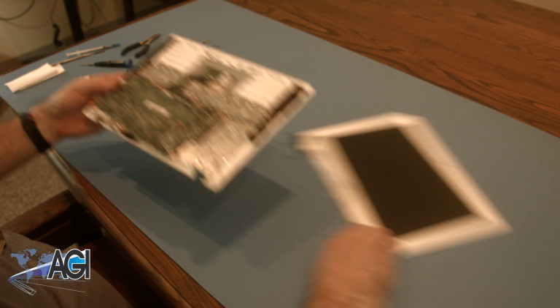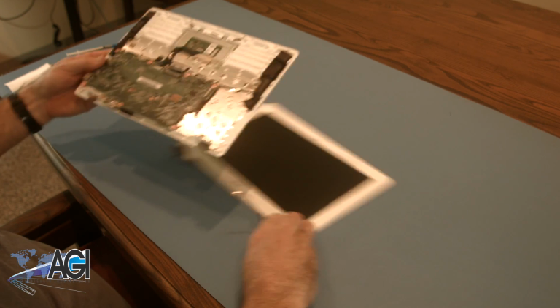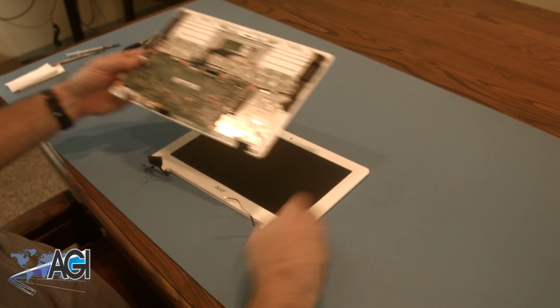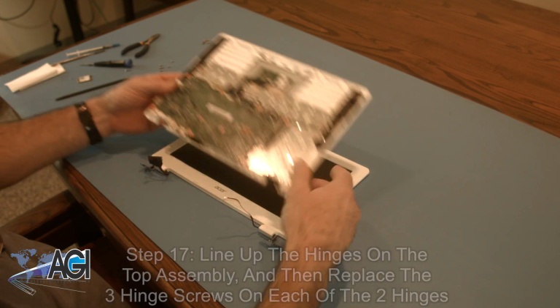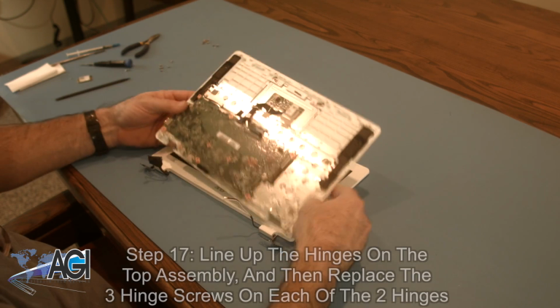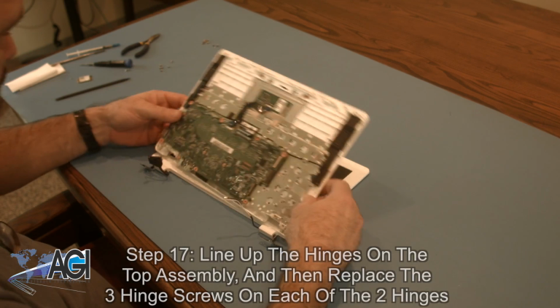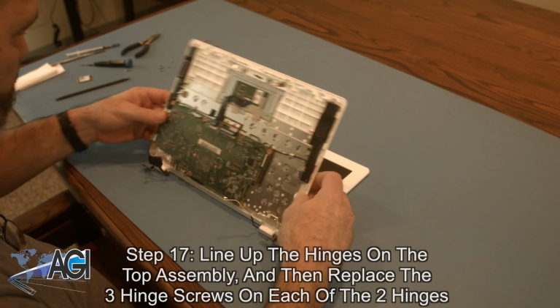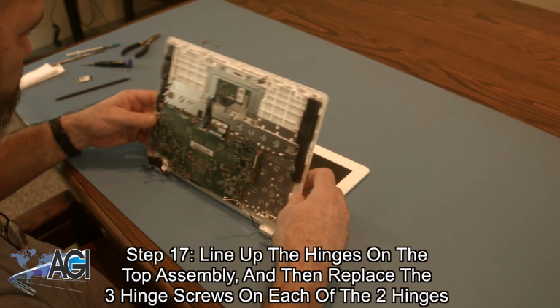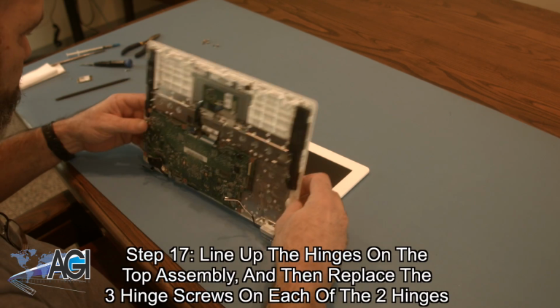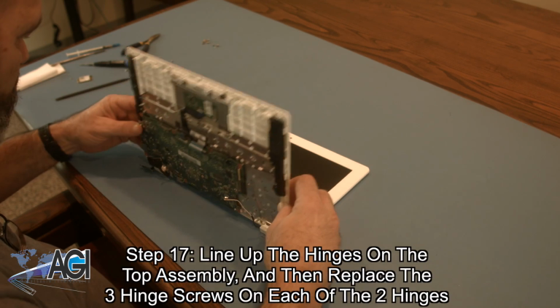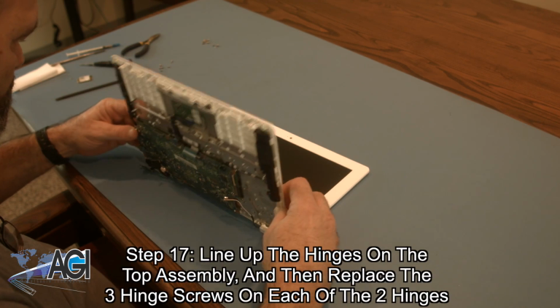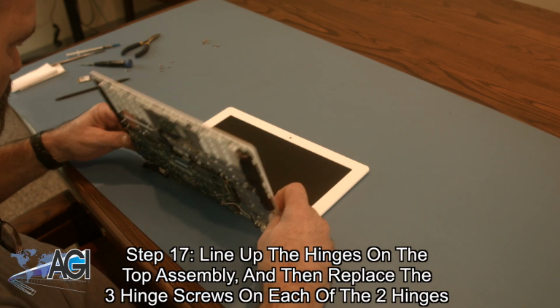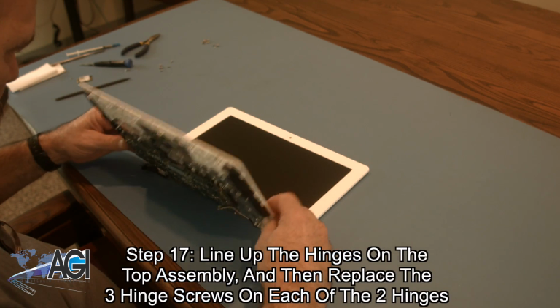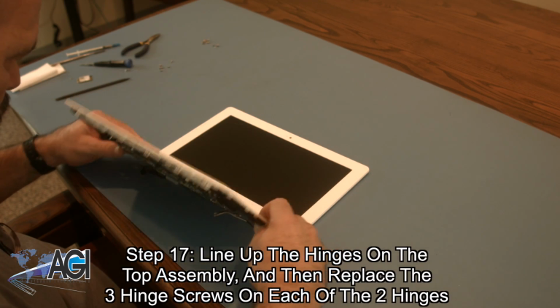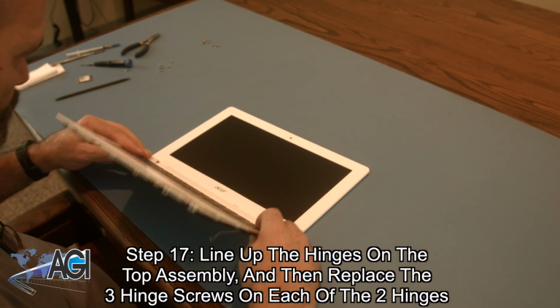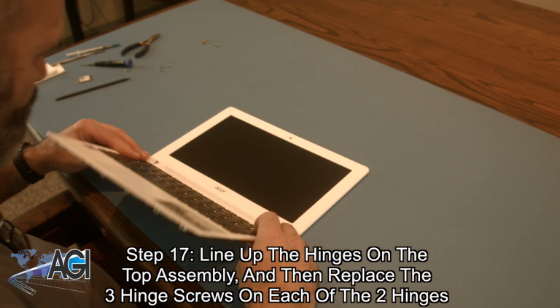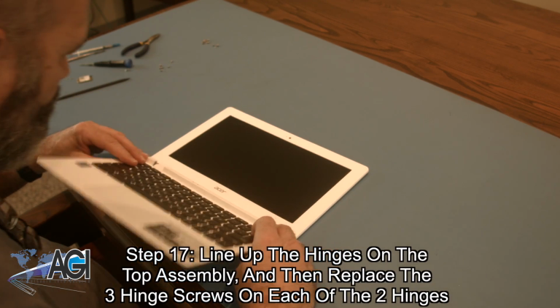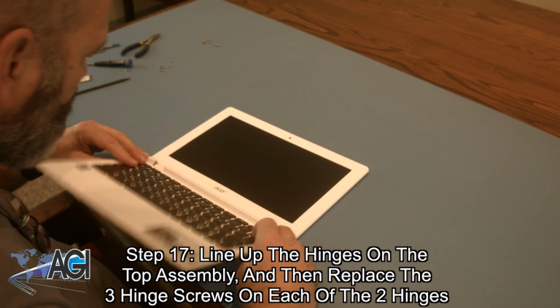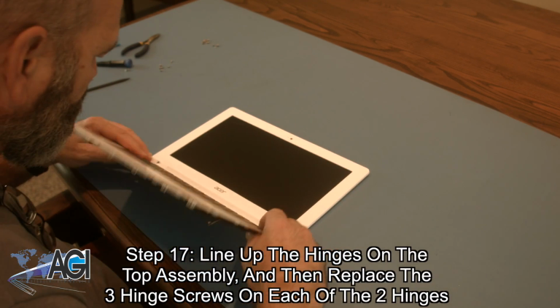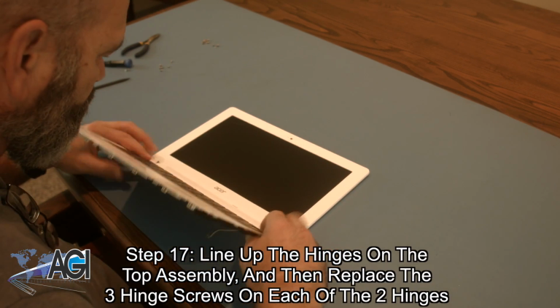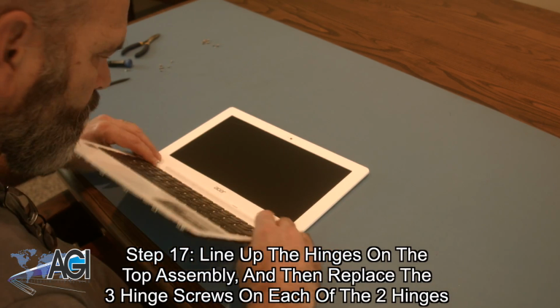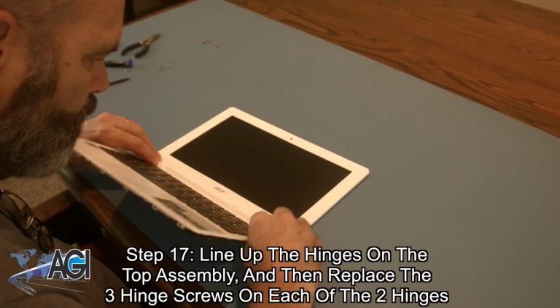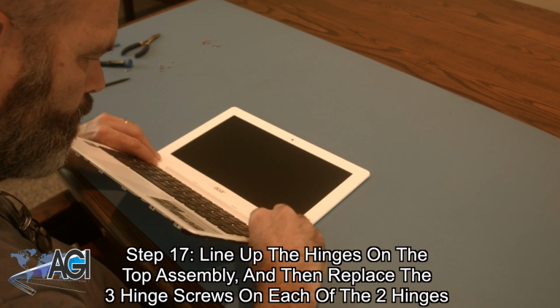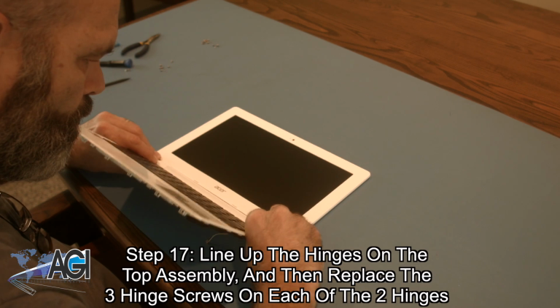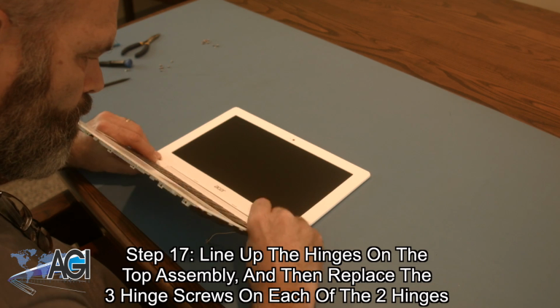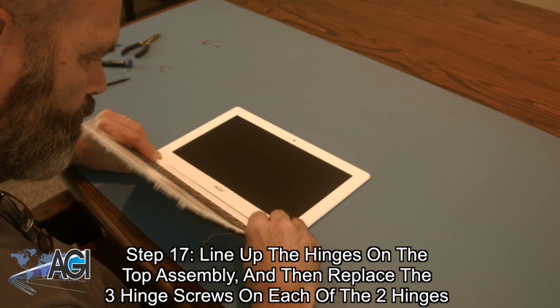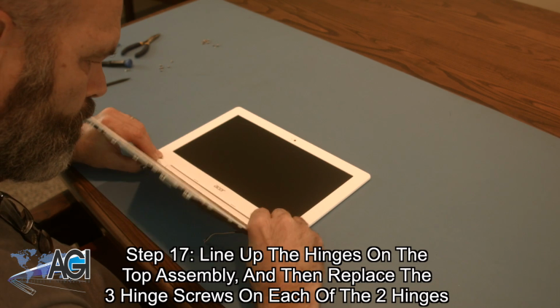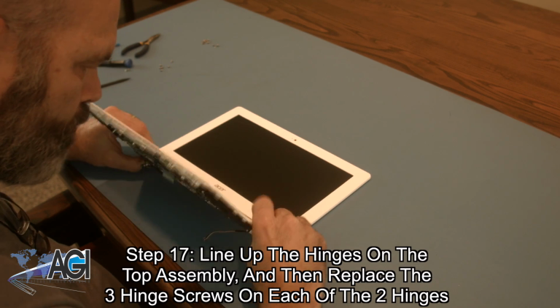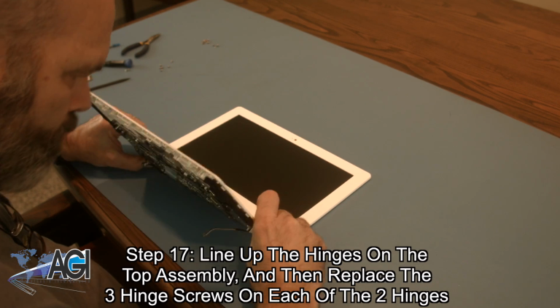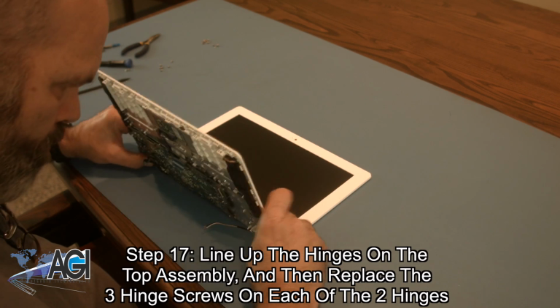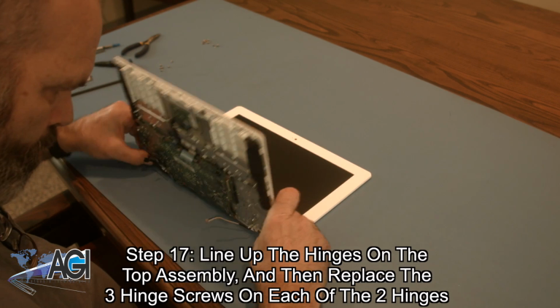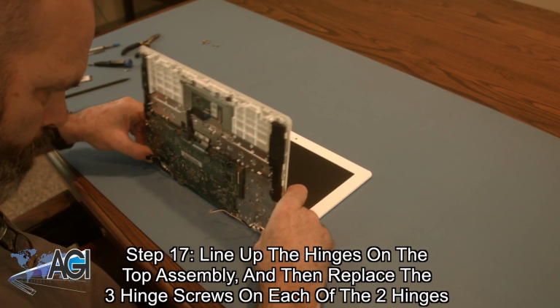Now, you will line up the hinges on the top assembly and replace the three hinge screws on each of the two hinges.